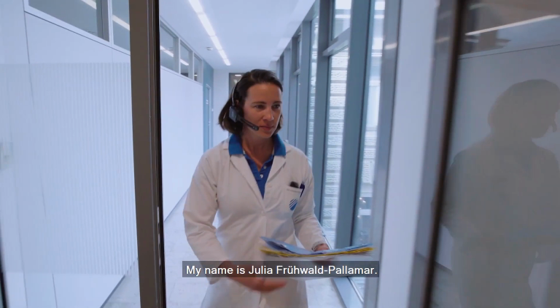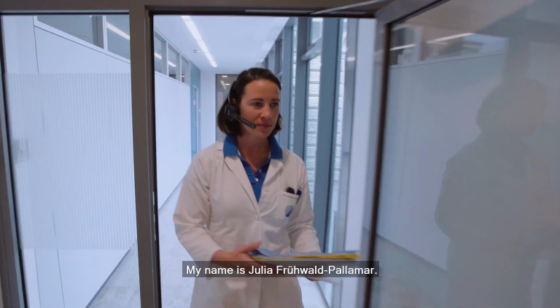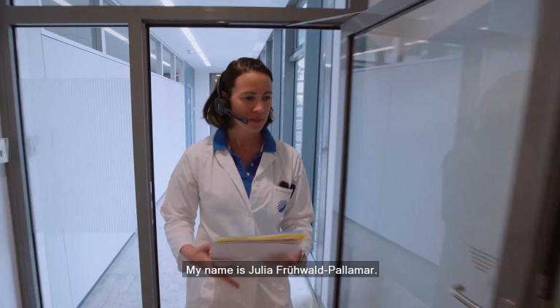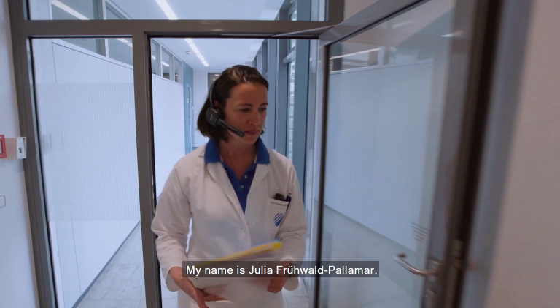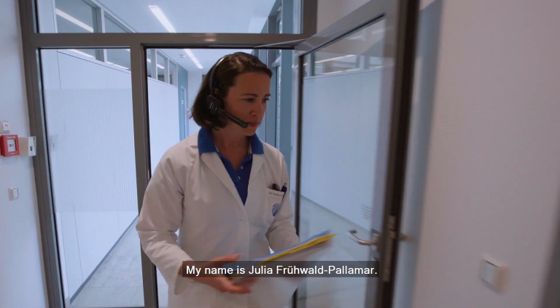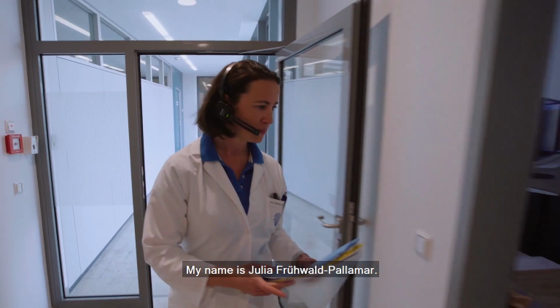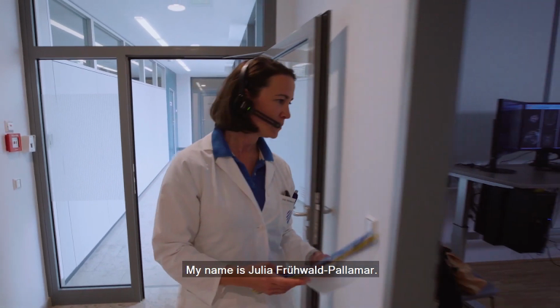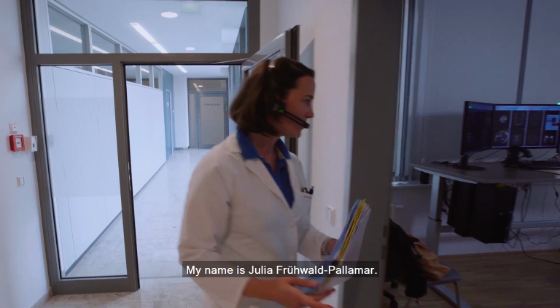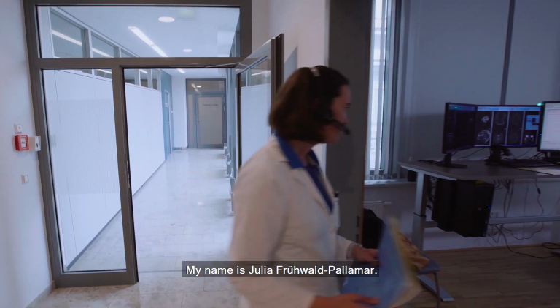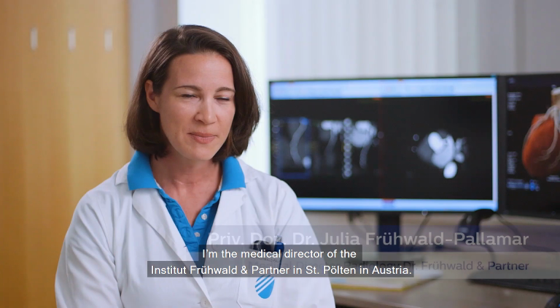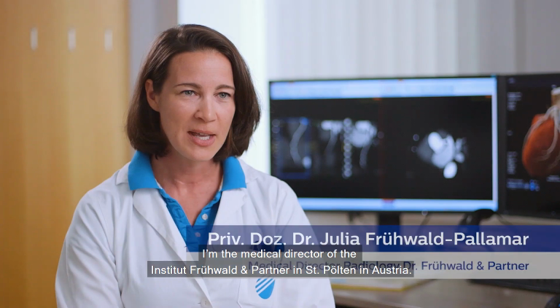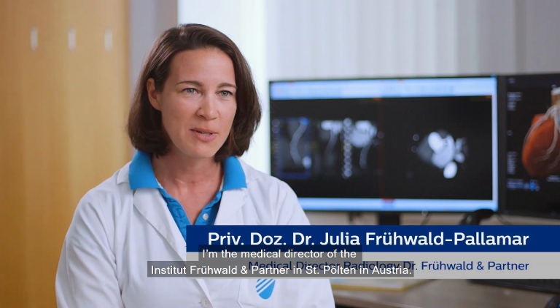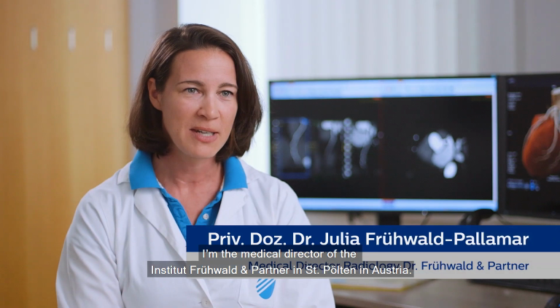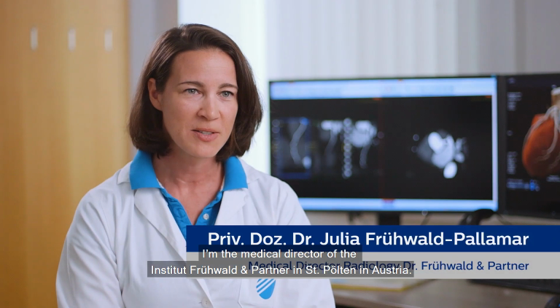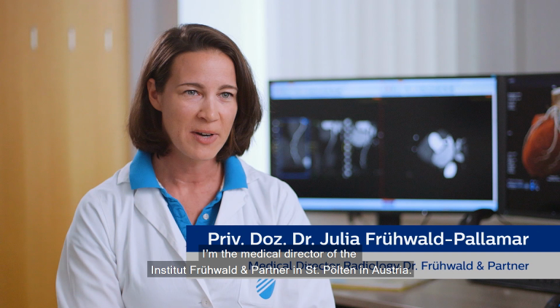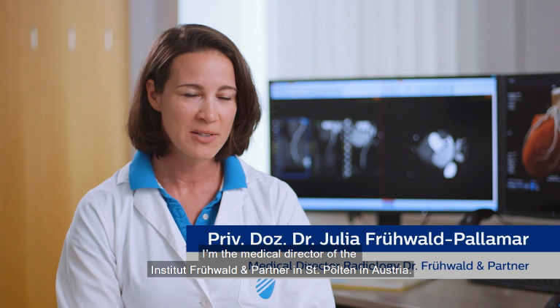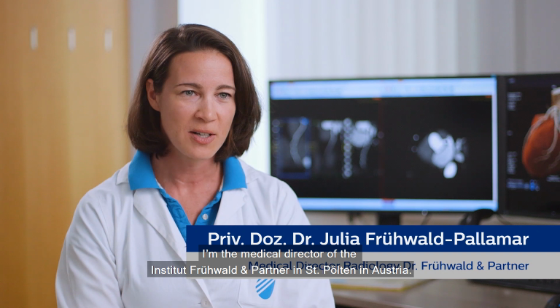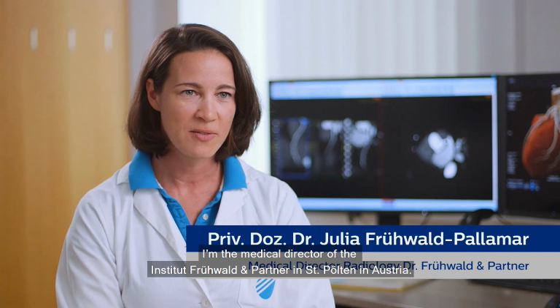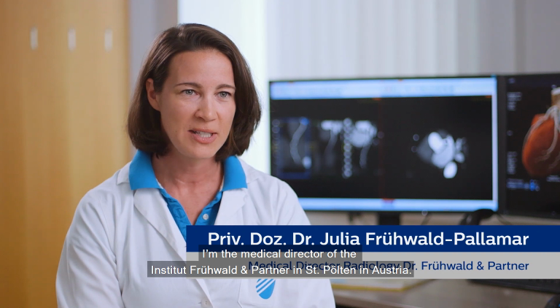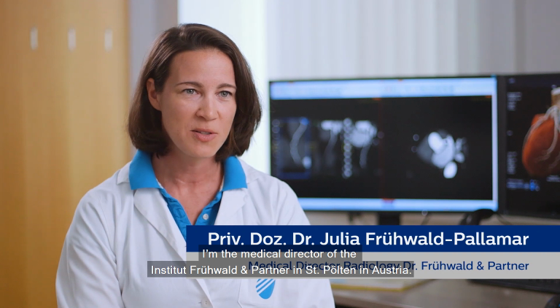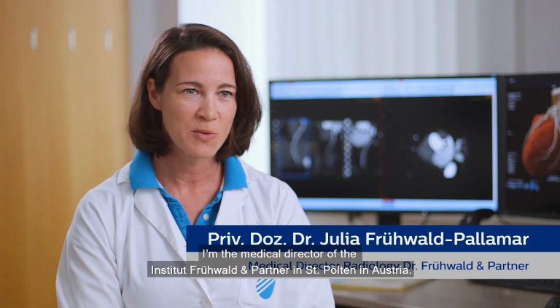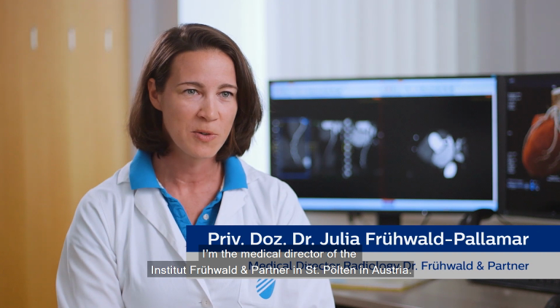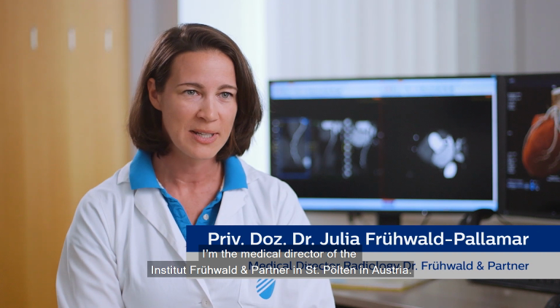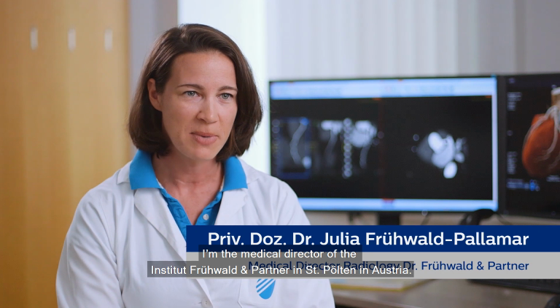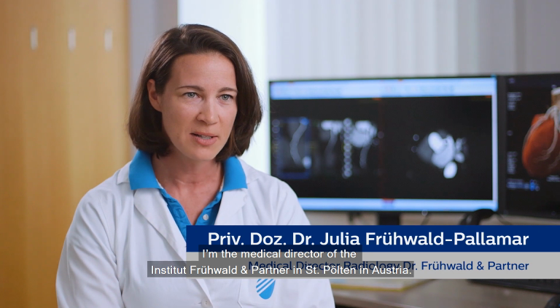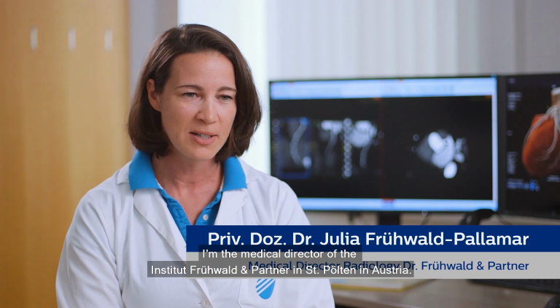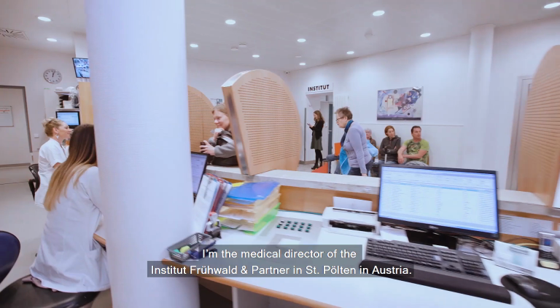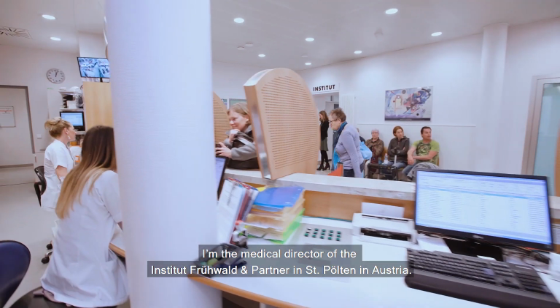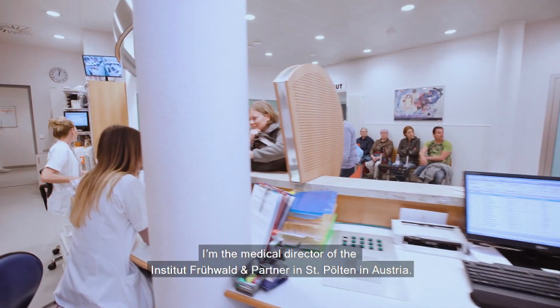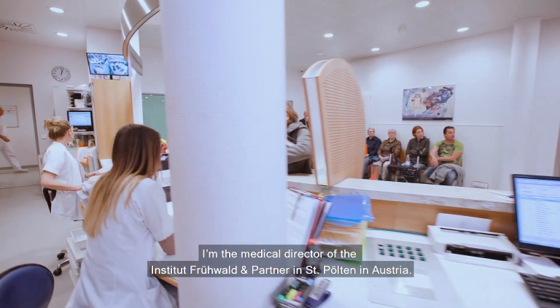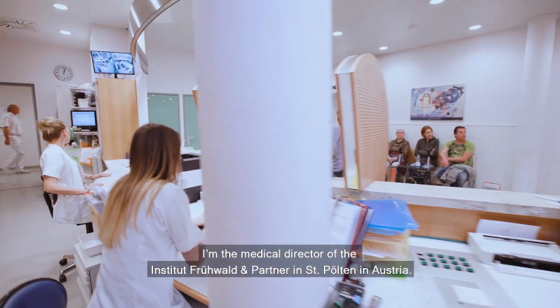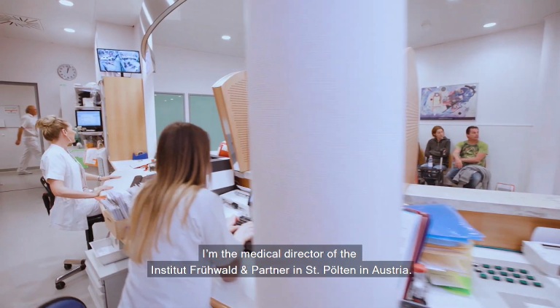My name is Julia Fruwold-Palama. I'm the medical director of the Institute Fruwold and Partner in St. Pölten, Austria.